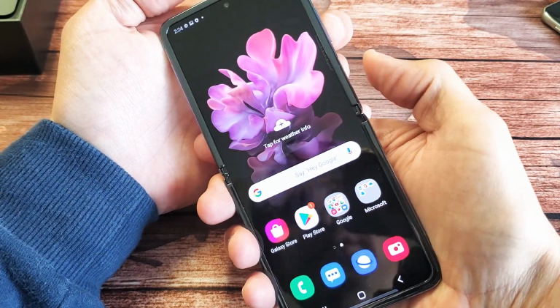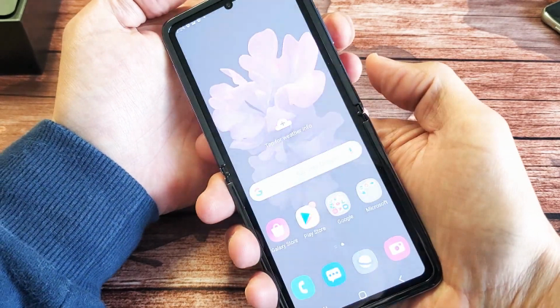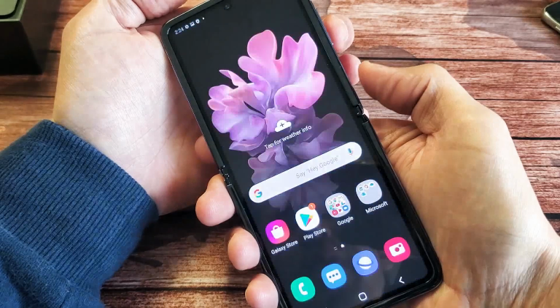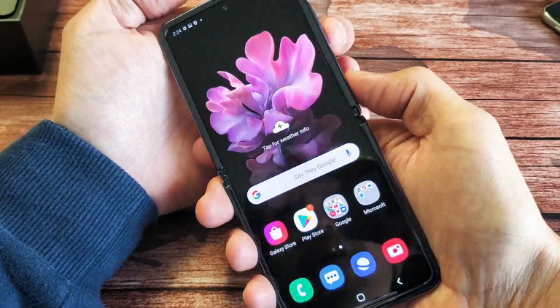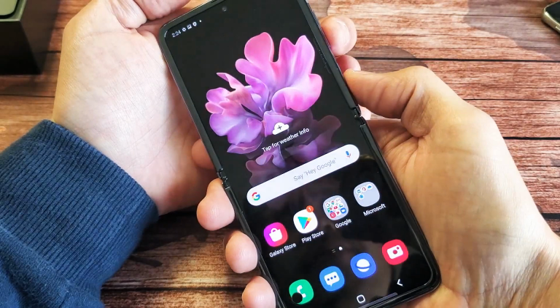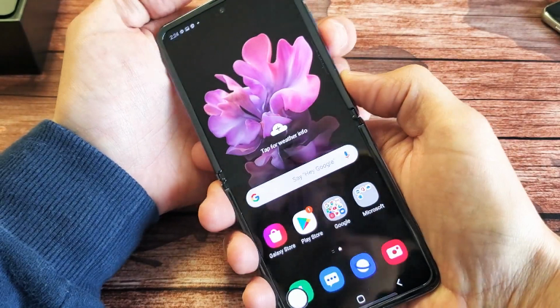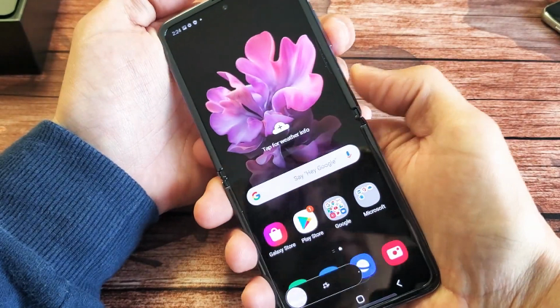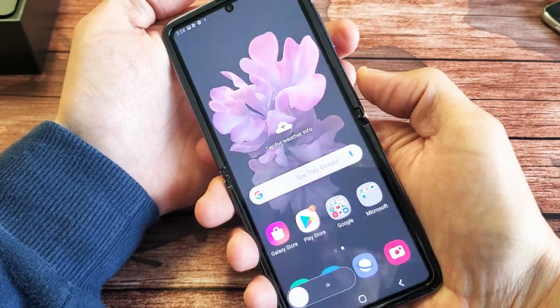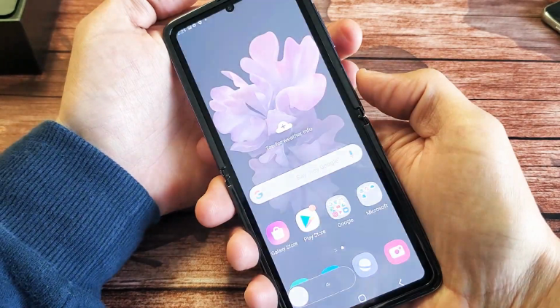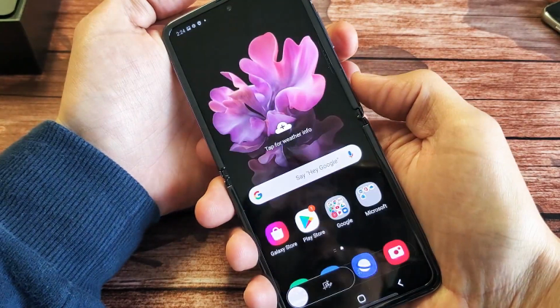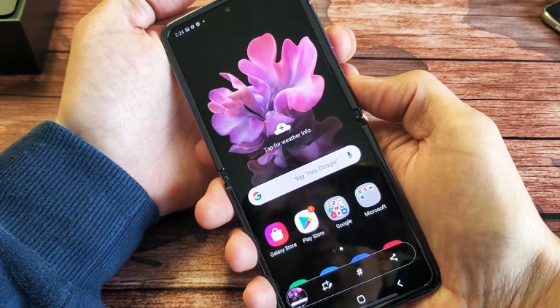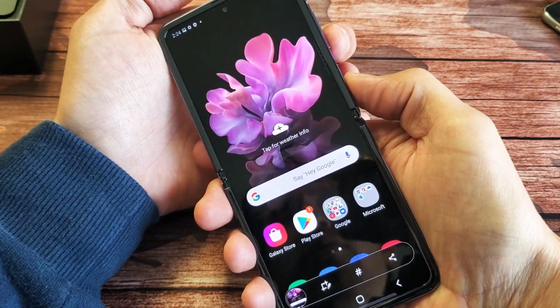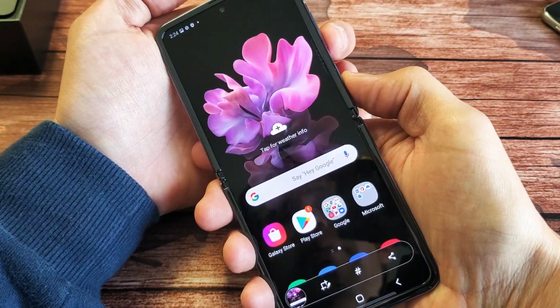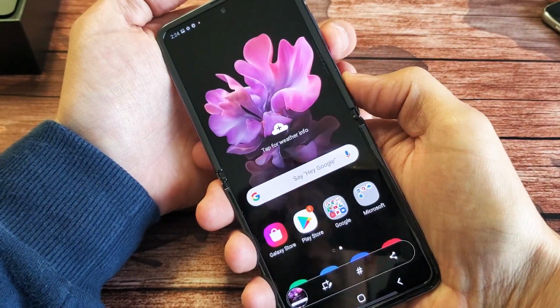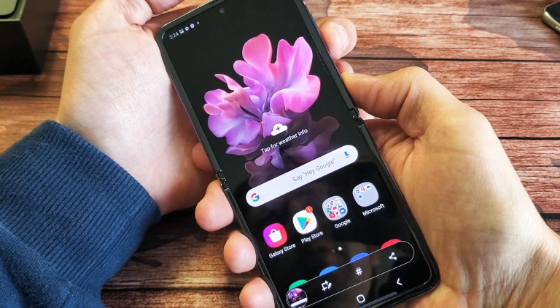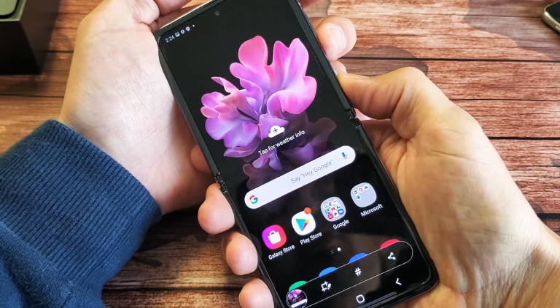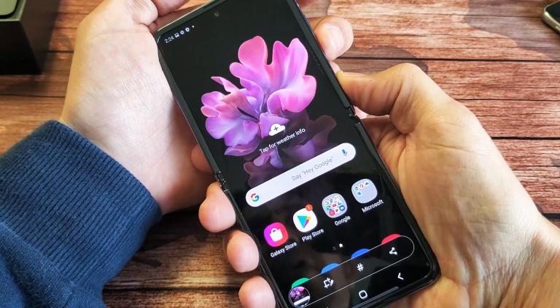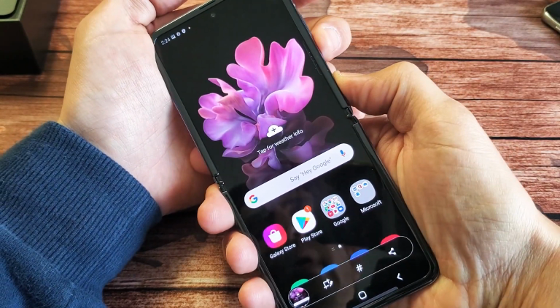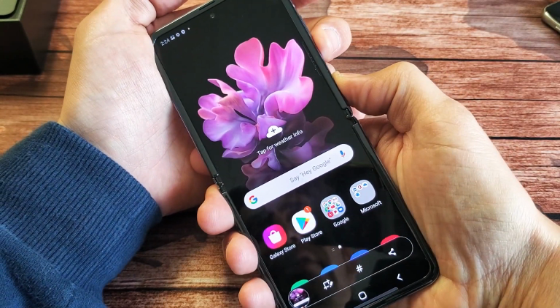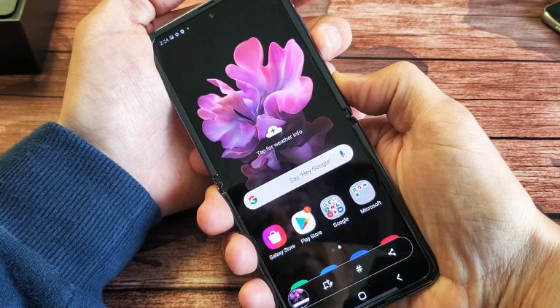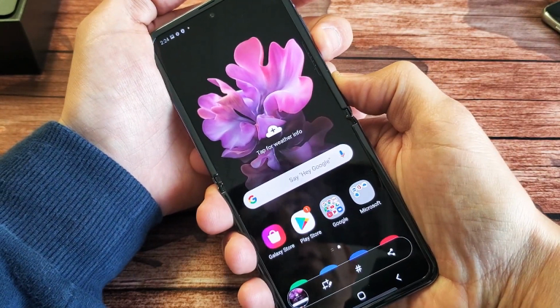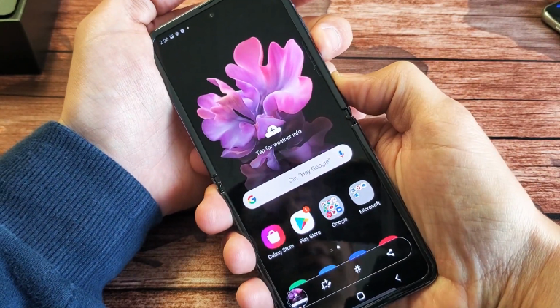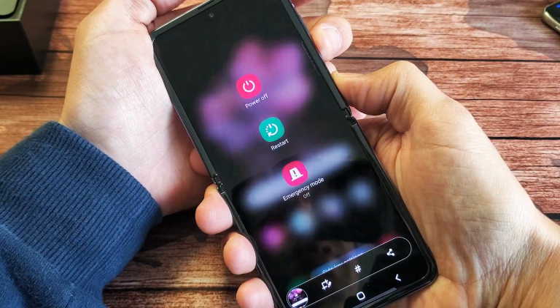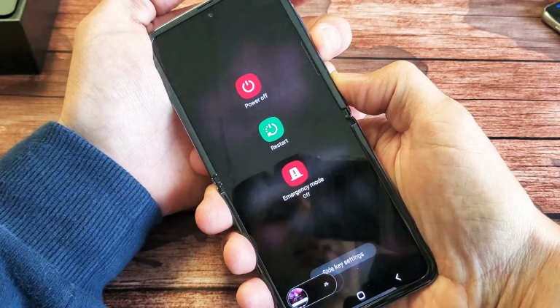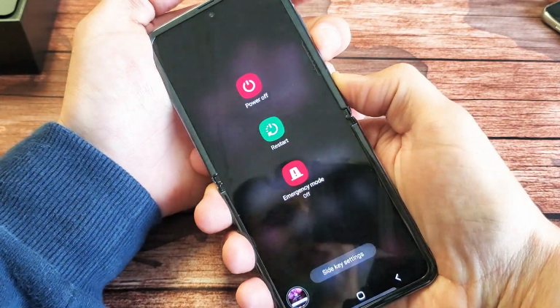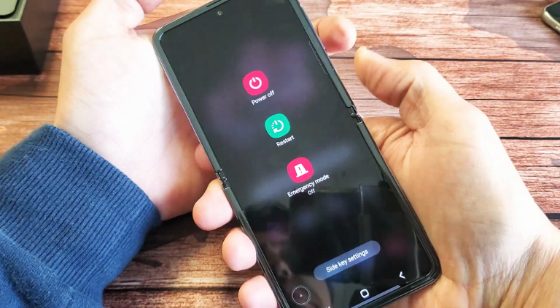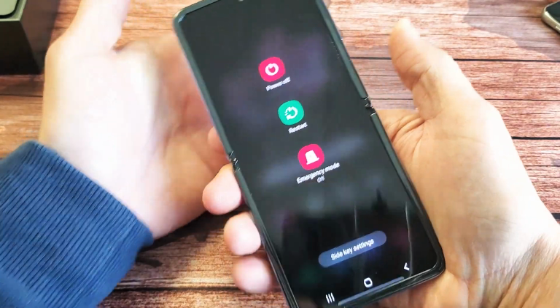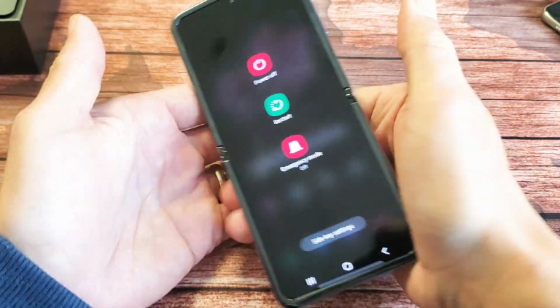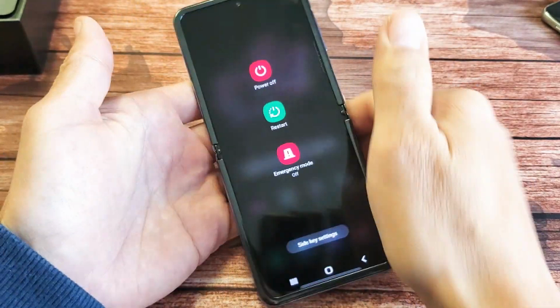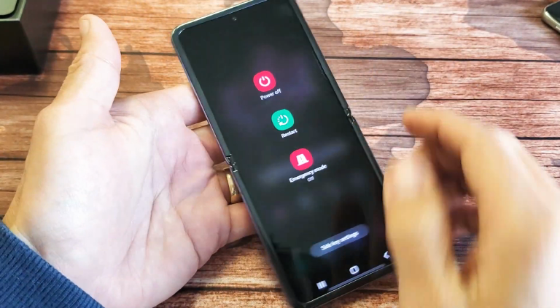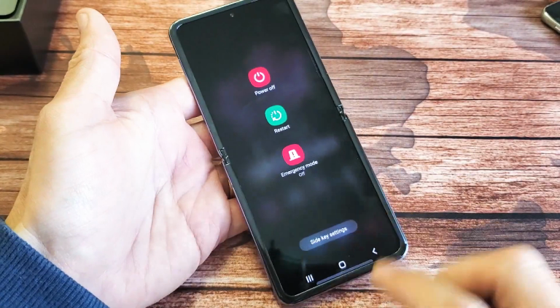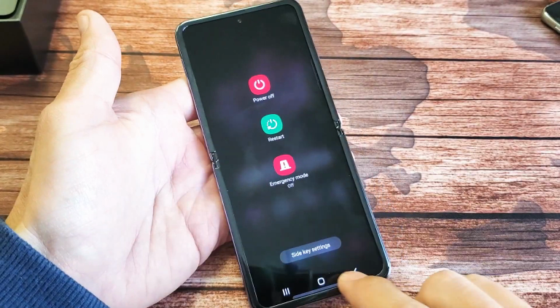You just want to press really quickly. You don't want to press and hold both buttons, because if you do, it's going to bring up the power off menu.